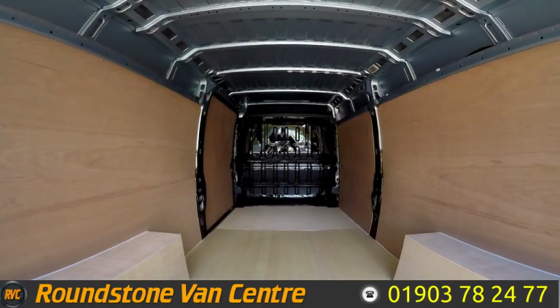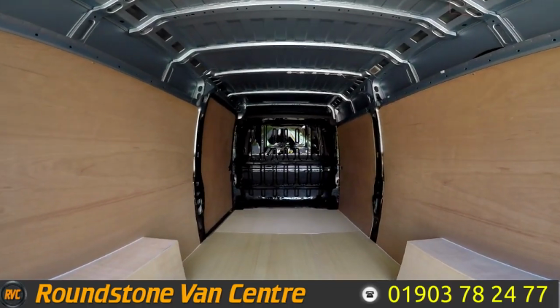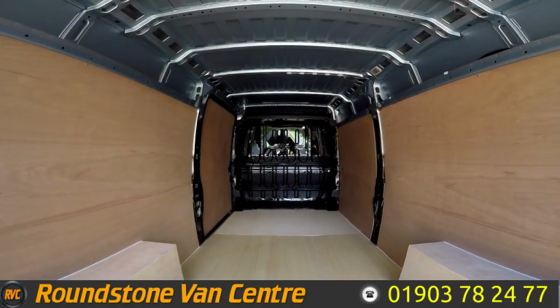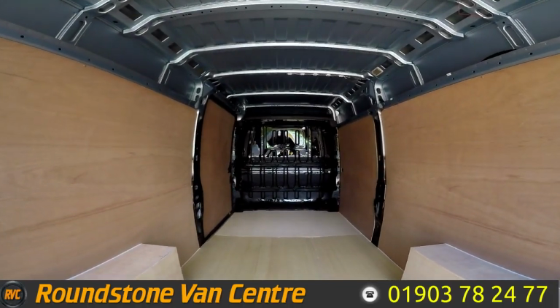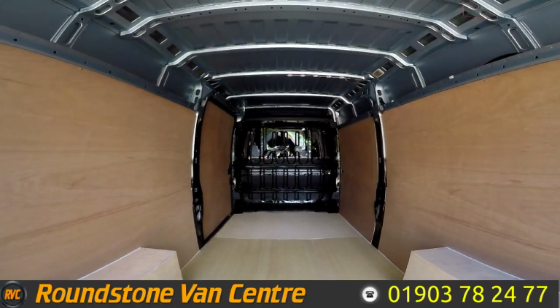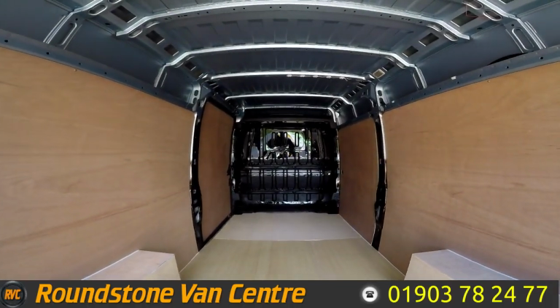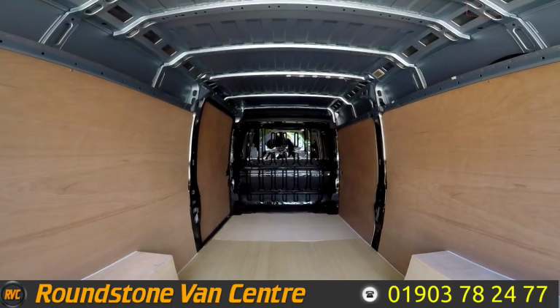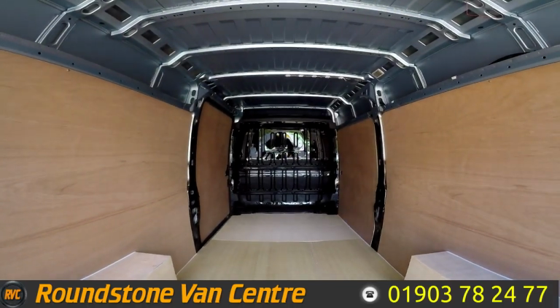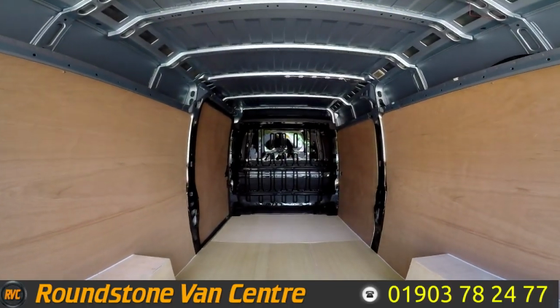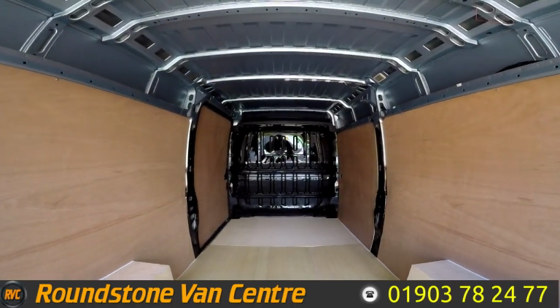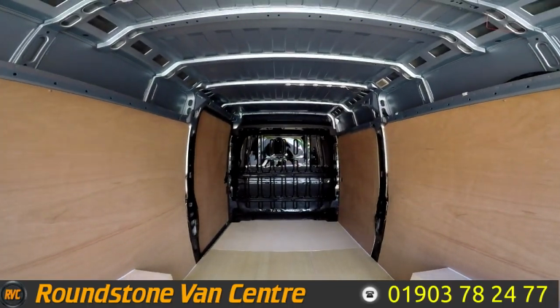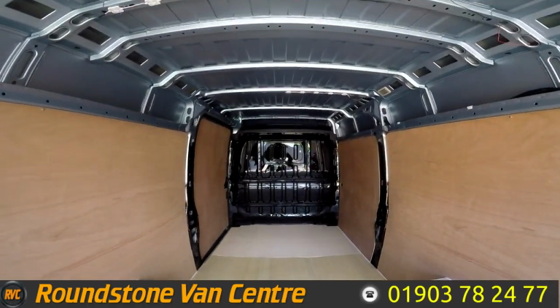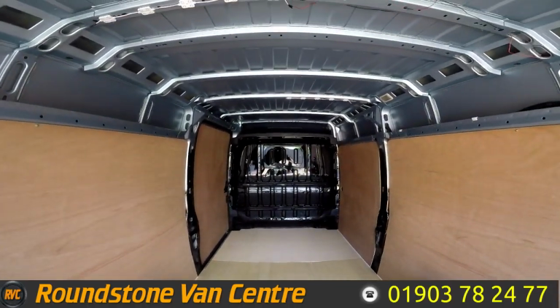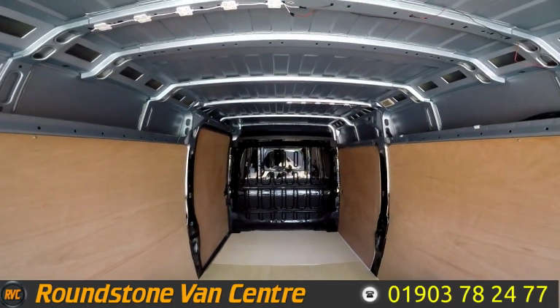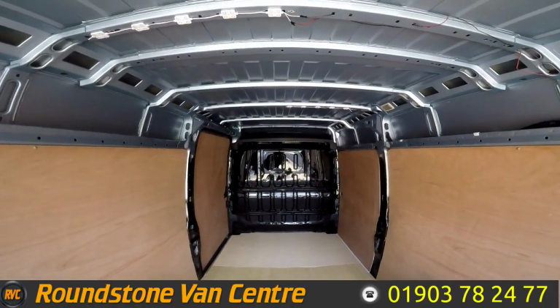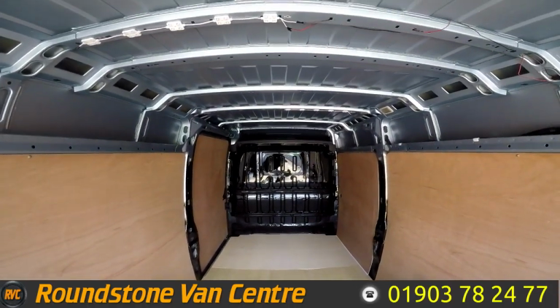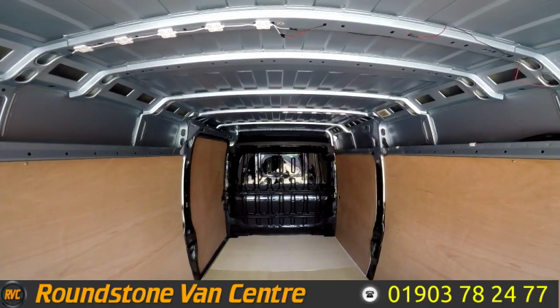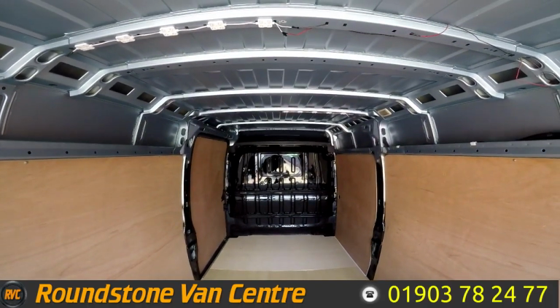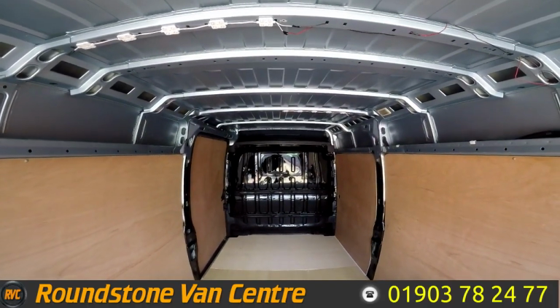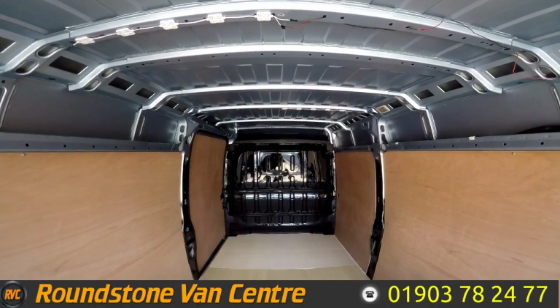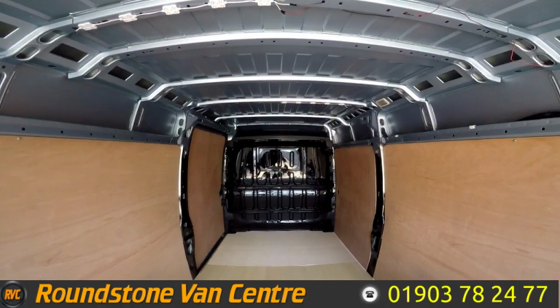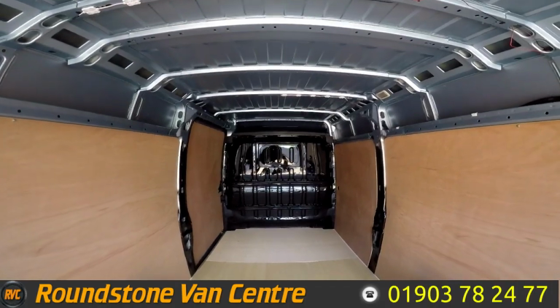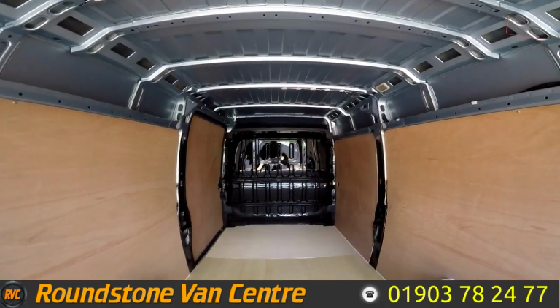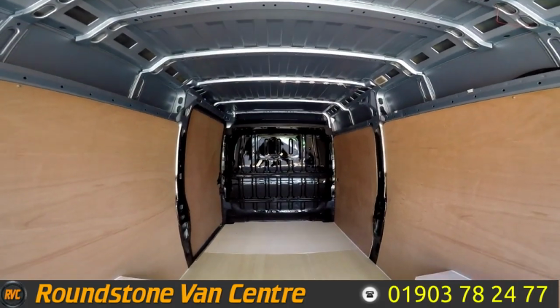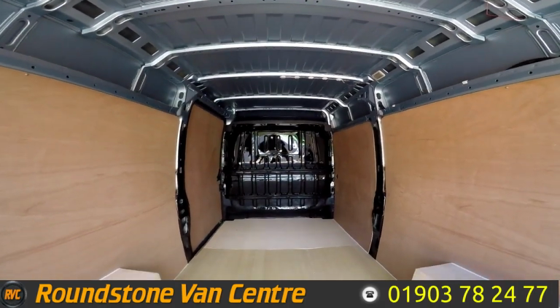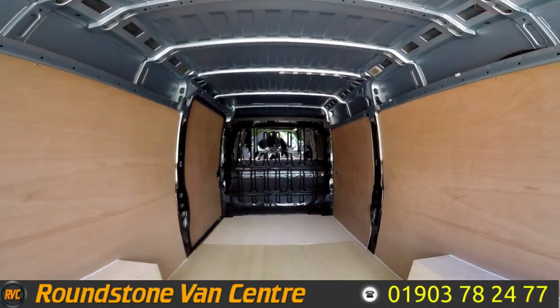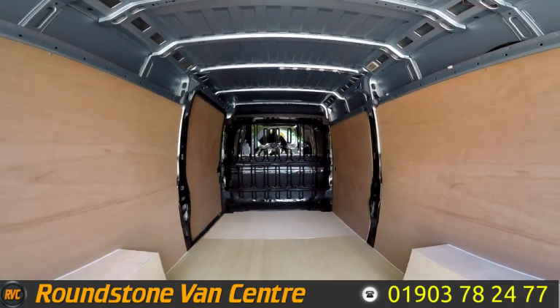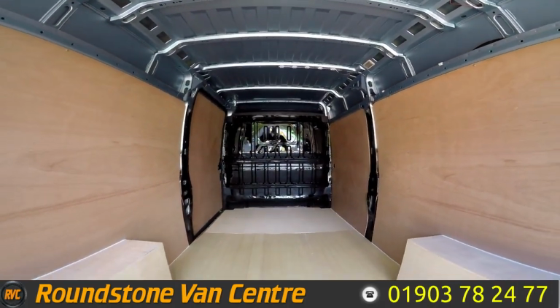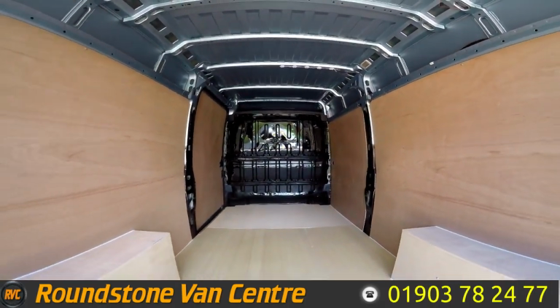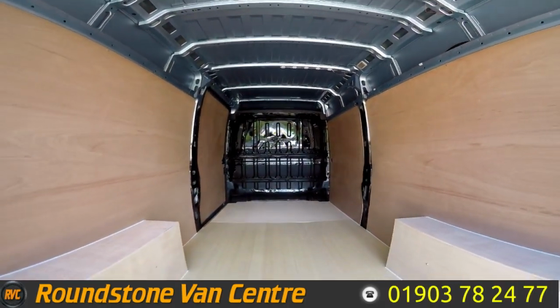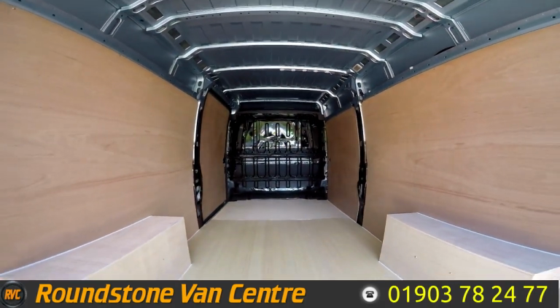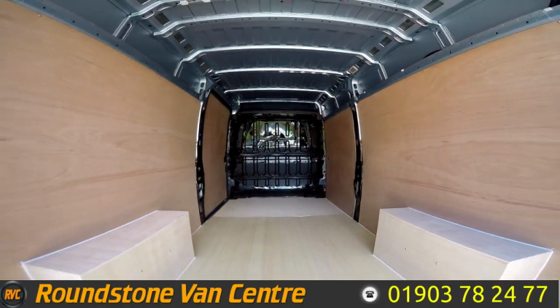Showing you into the rear cargo area, you can see it's got small storage above the cab, it's got a metal bolt head, and there's been a freshly ply lined floor.